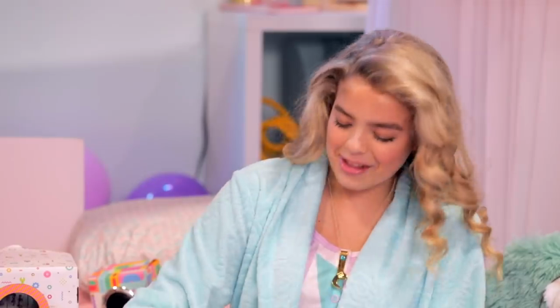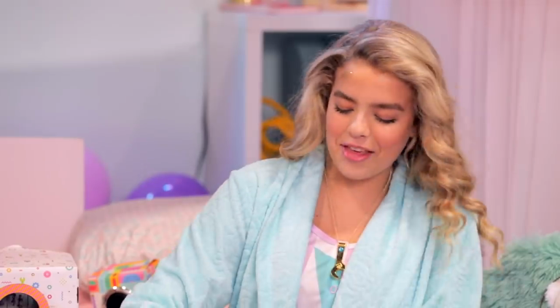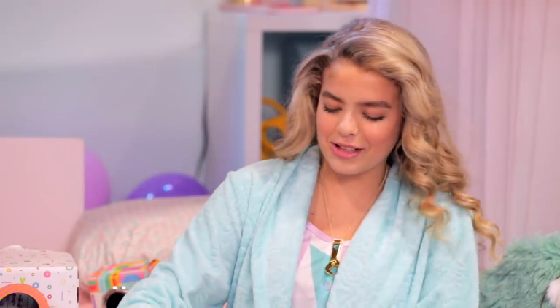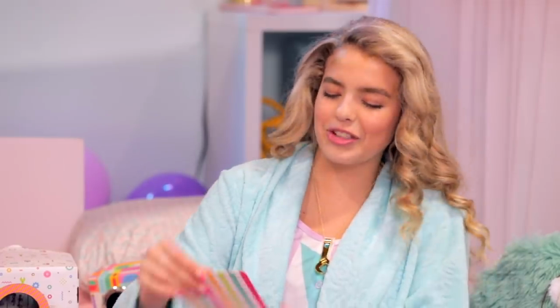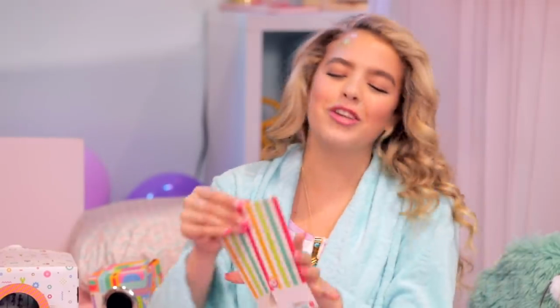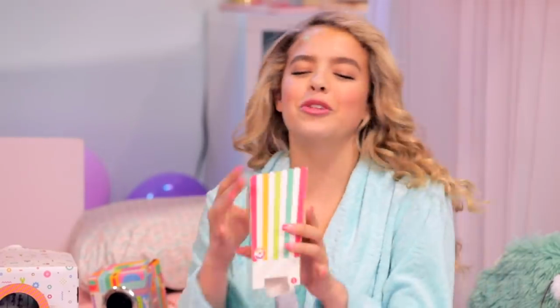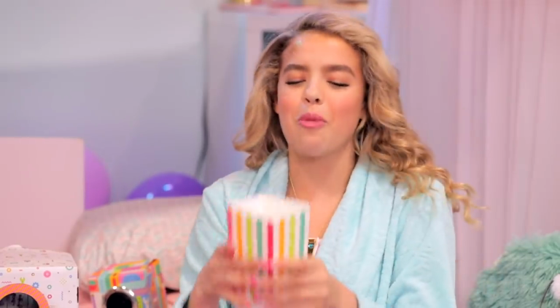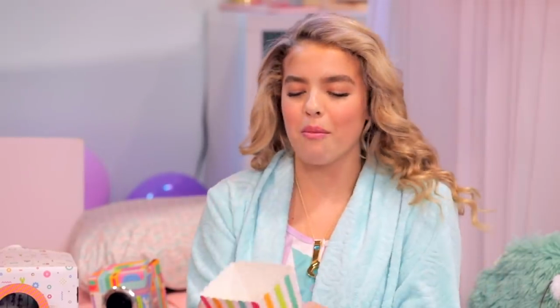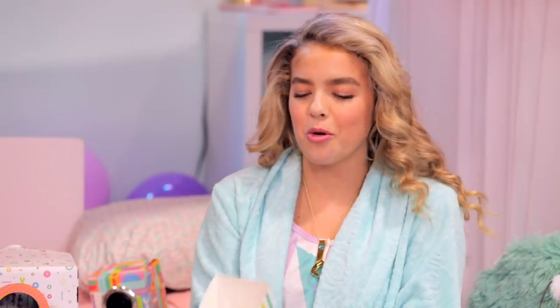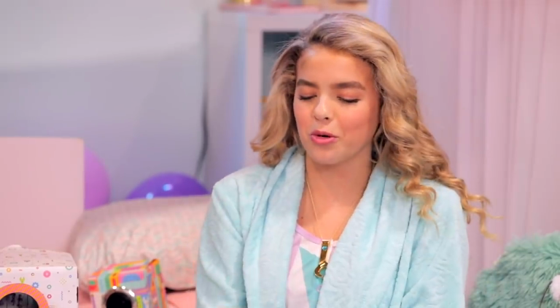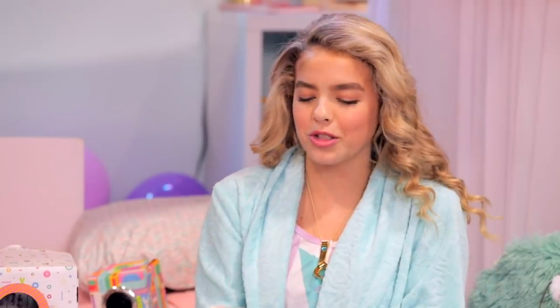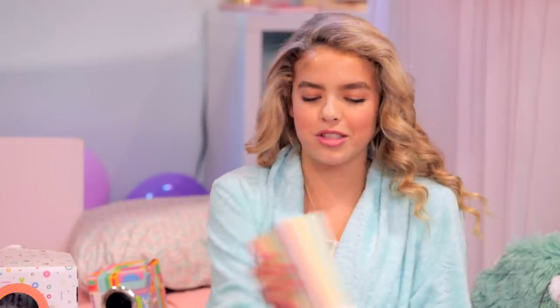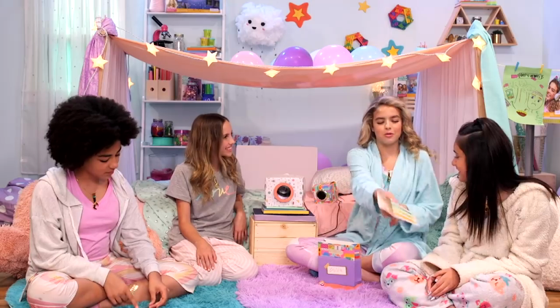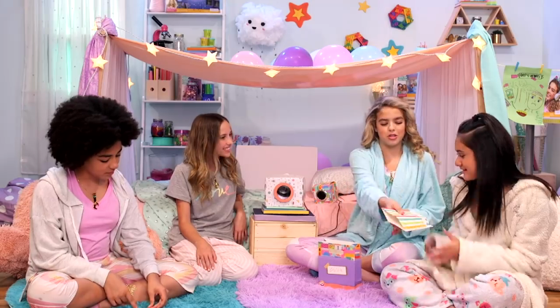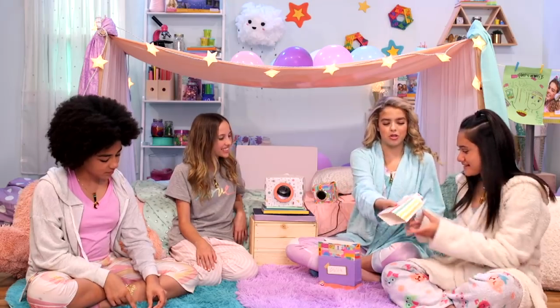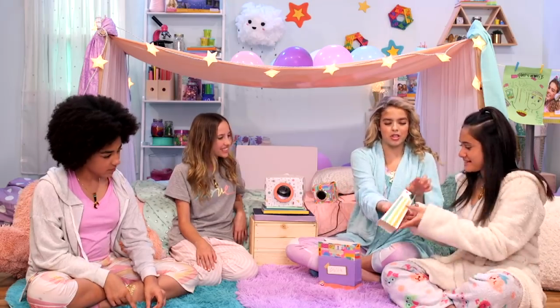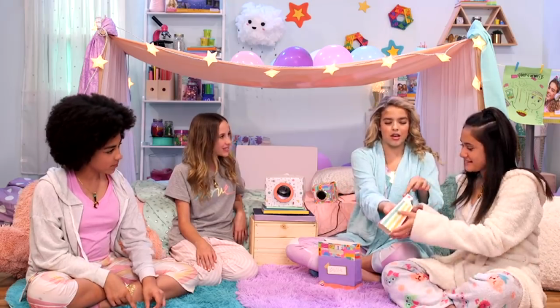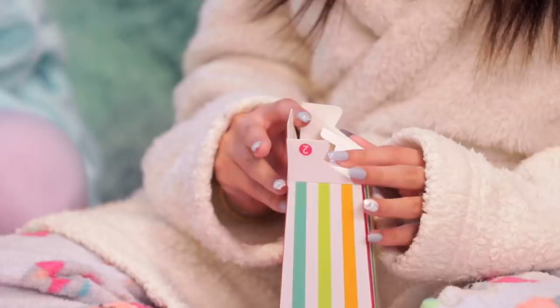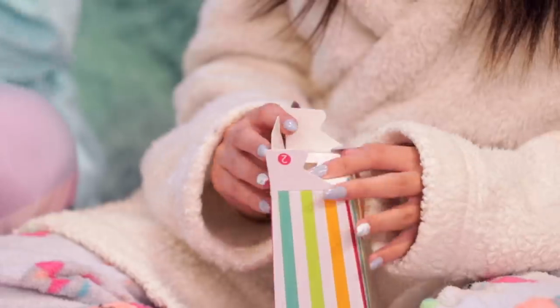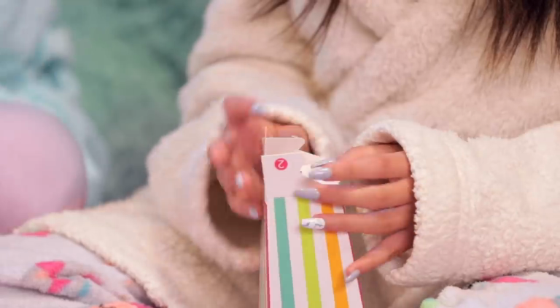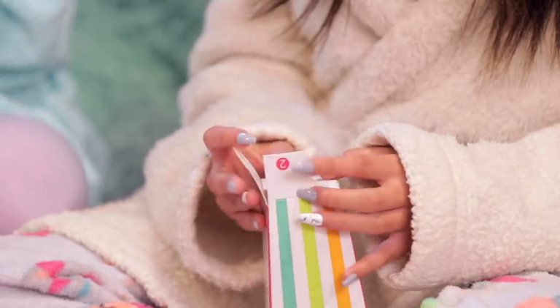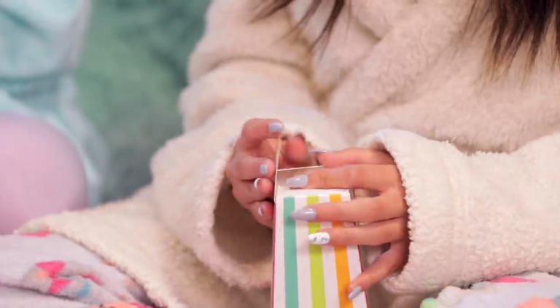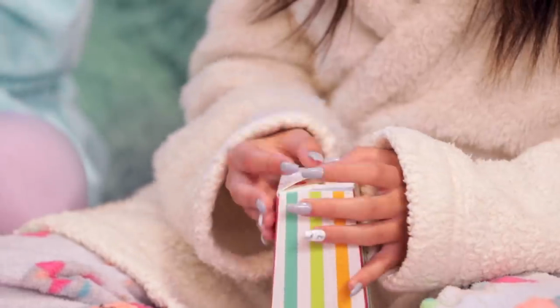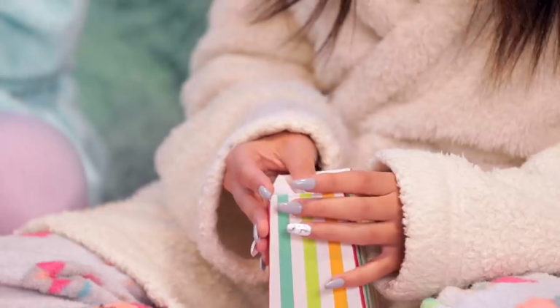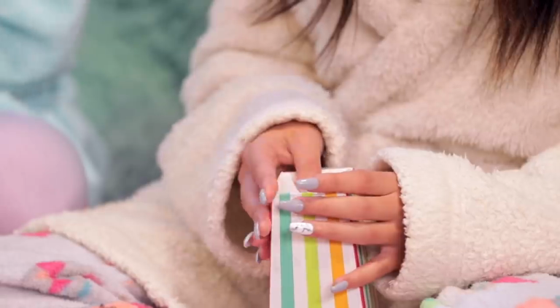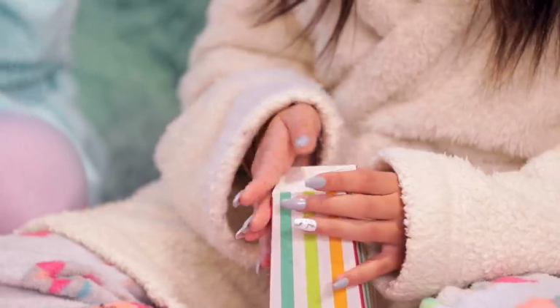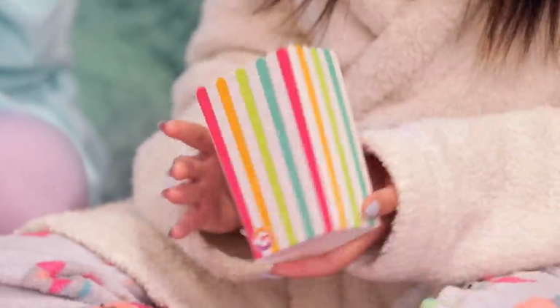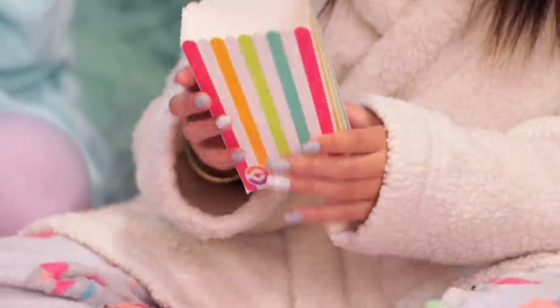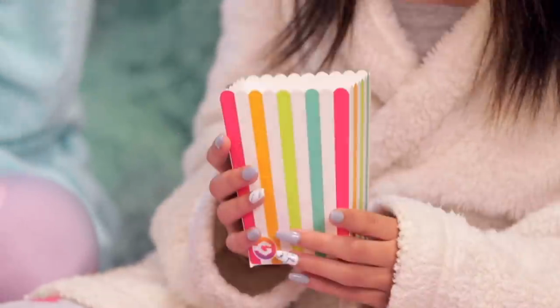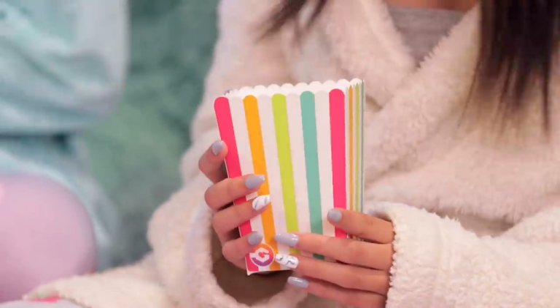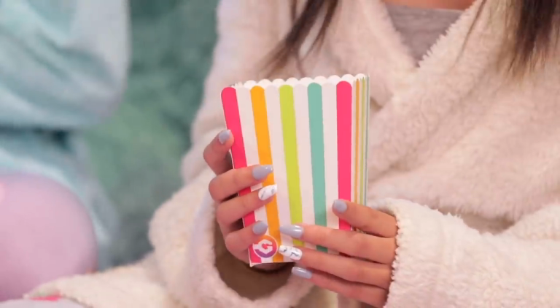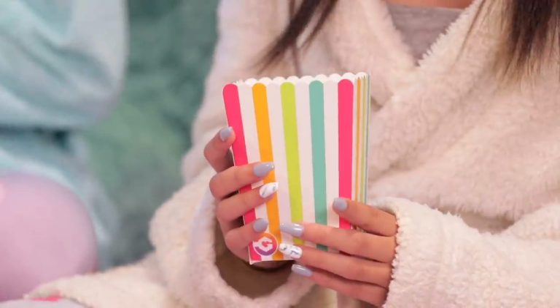And then they have these really cute little popcorn holders, which you can just kind of — one, two, three — fold together. That's so cute.